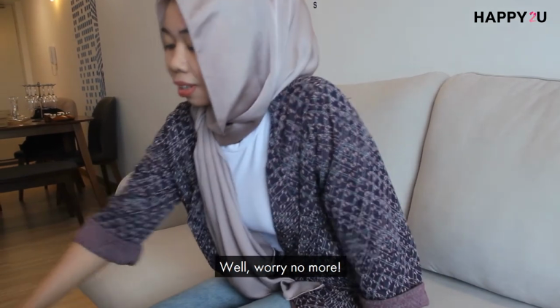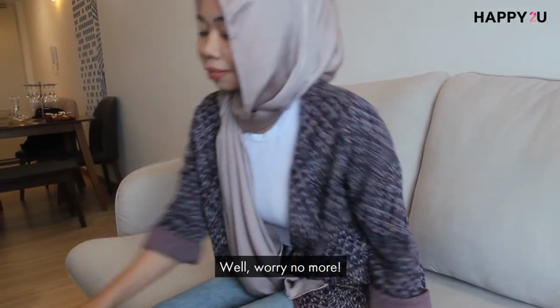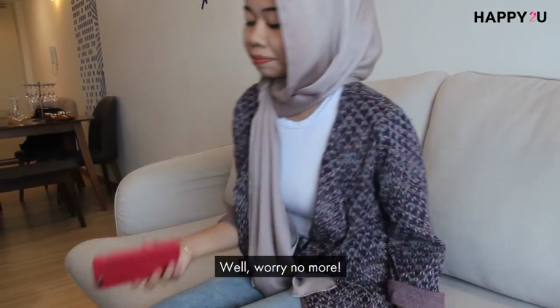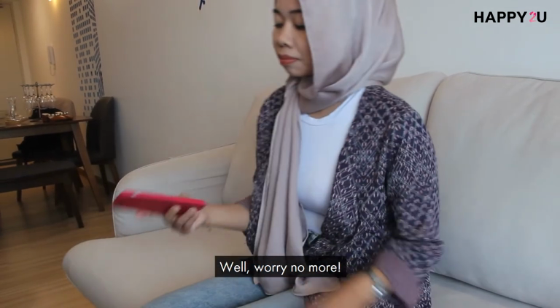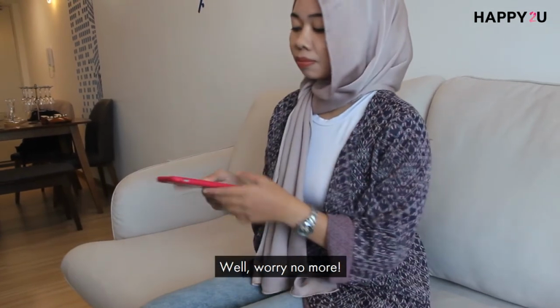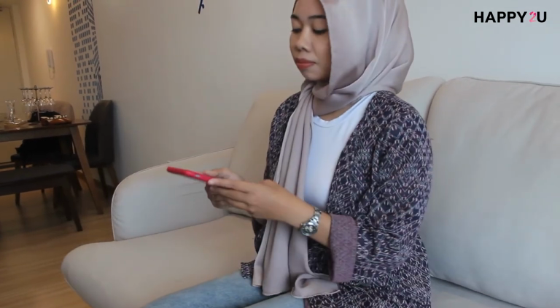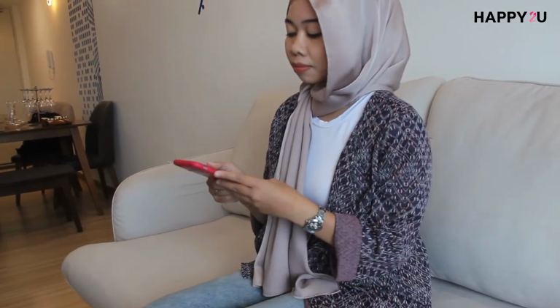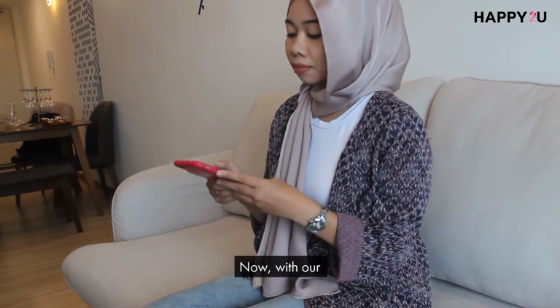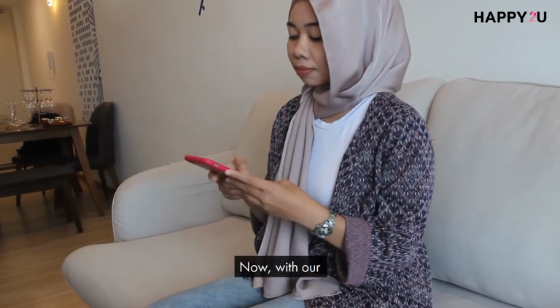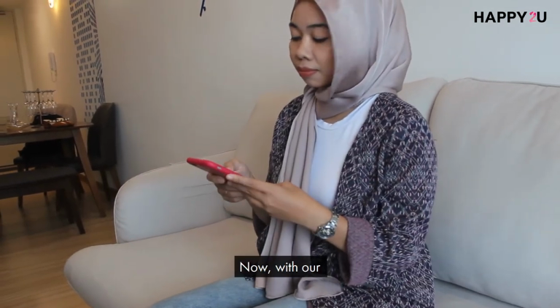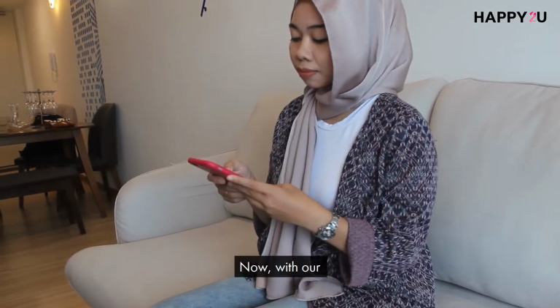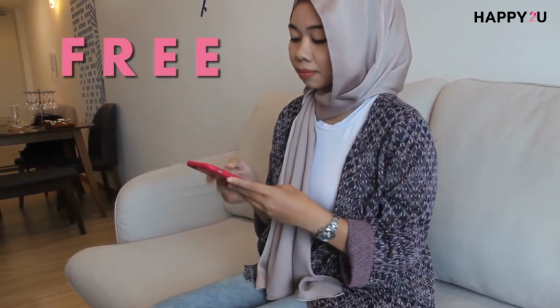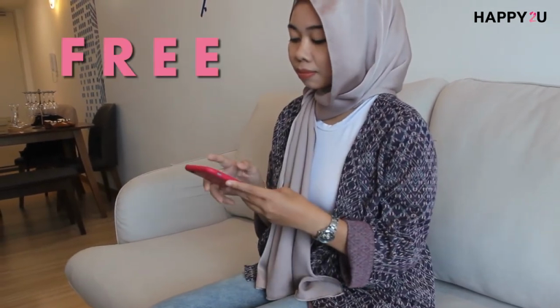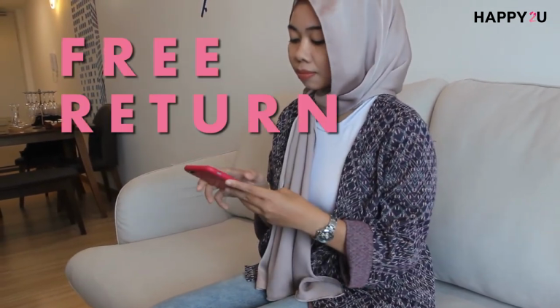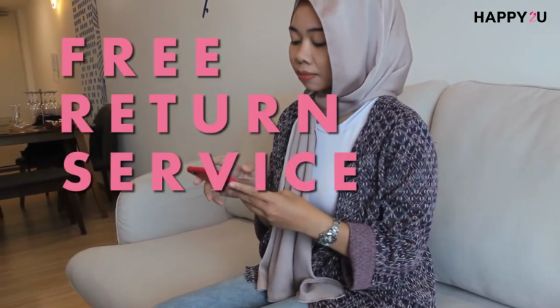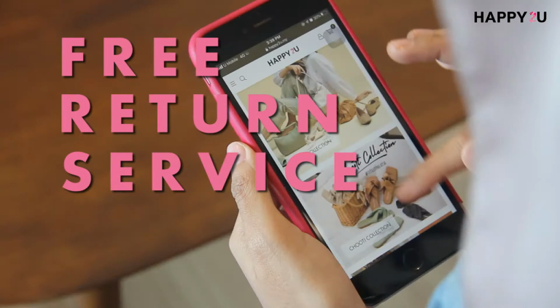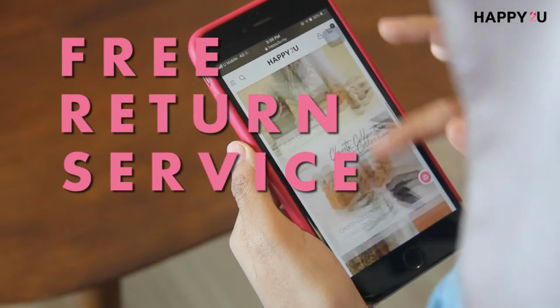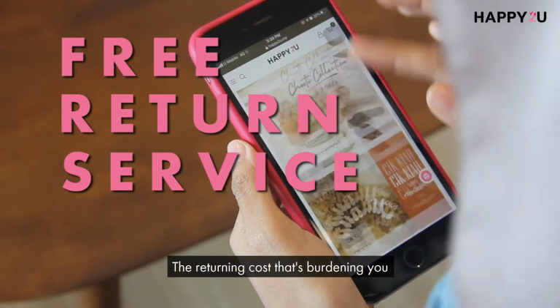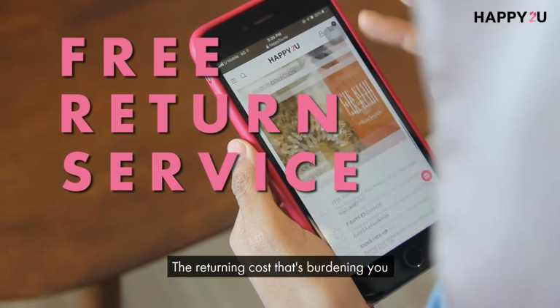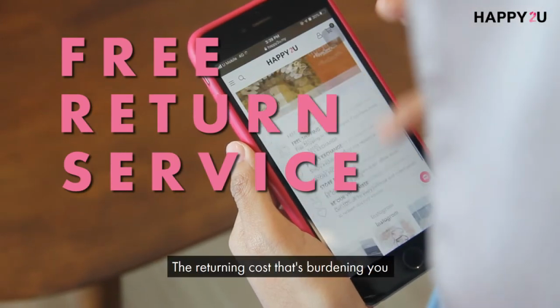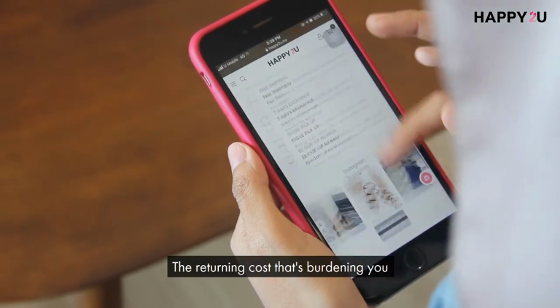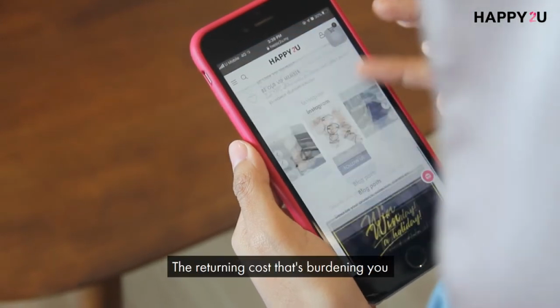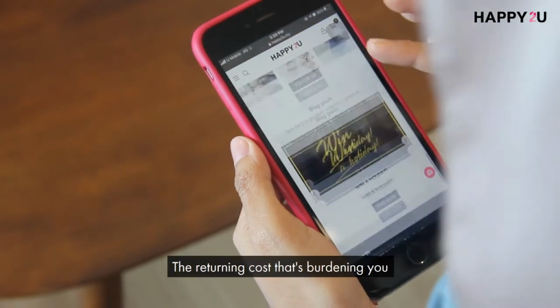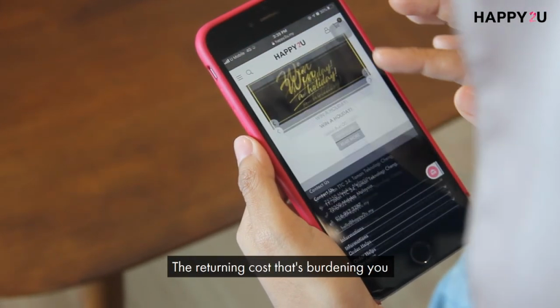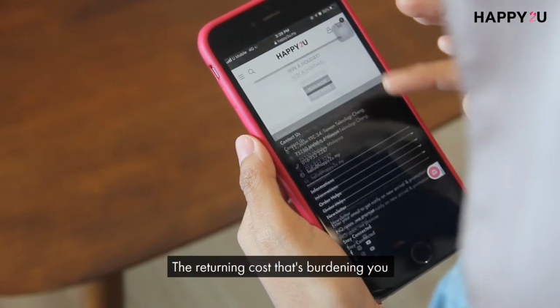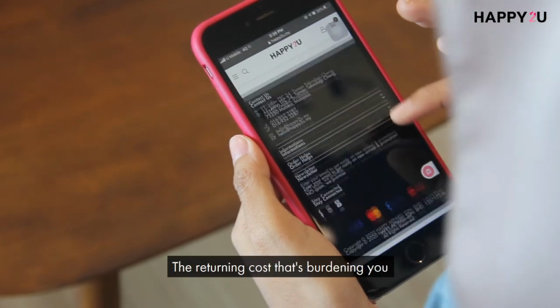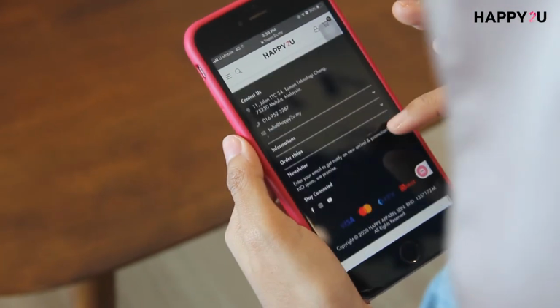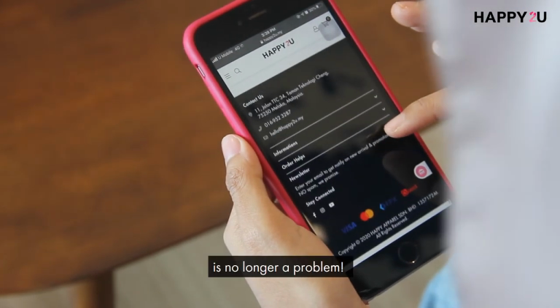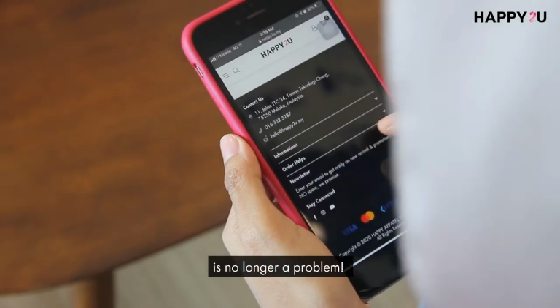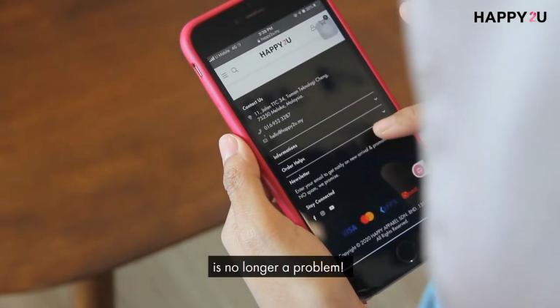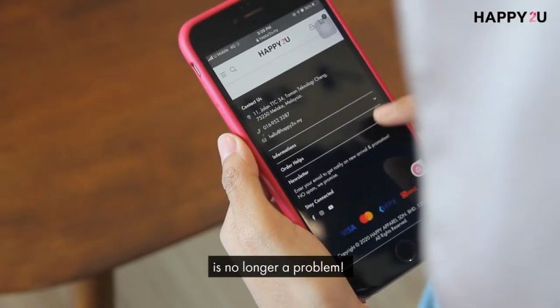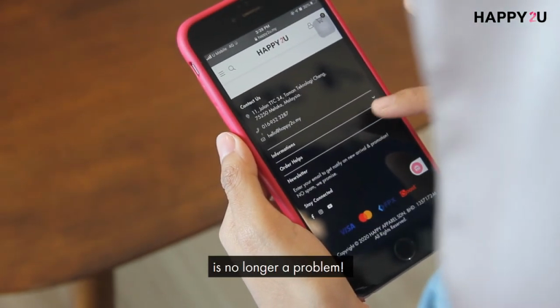Worry no more! Now, with our free return service, the returning cost that's burdening you is no longer a problem.